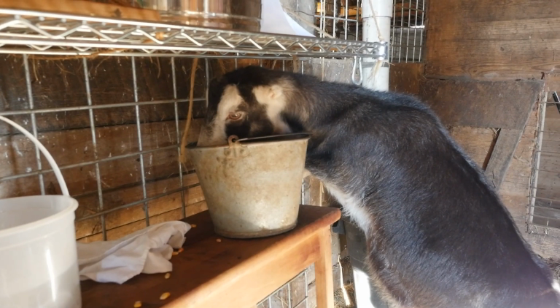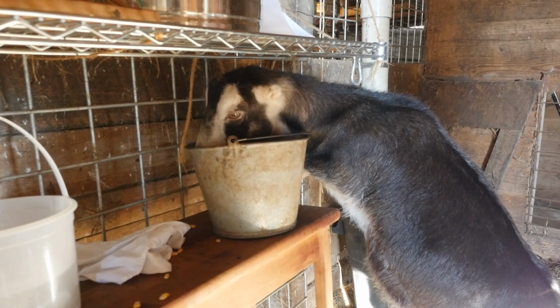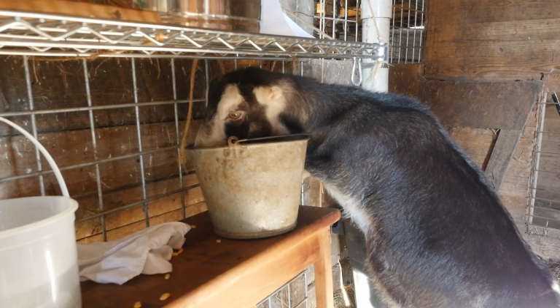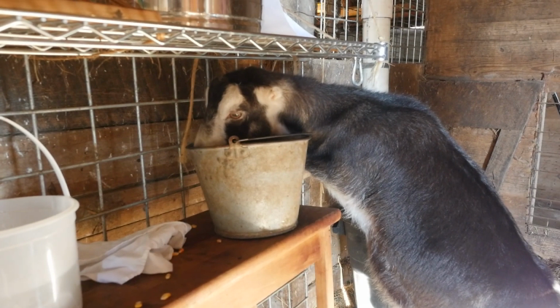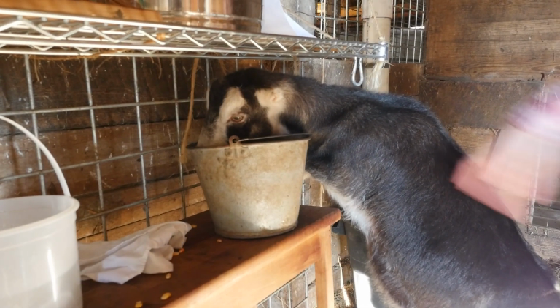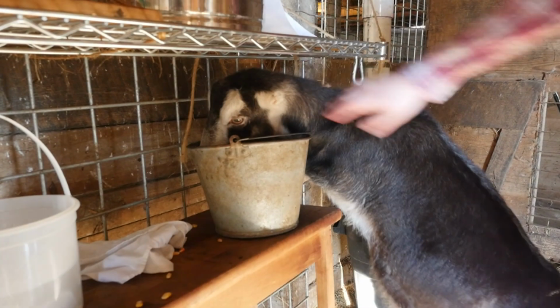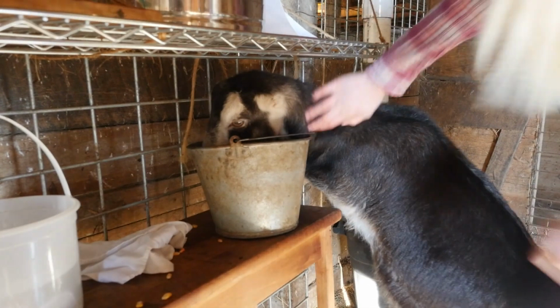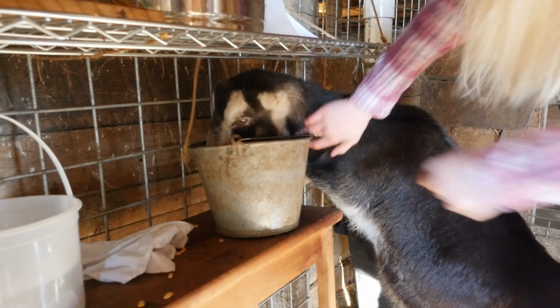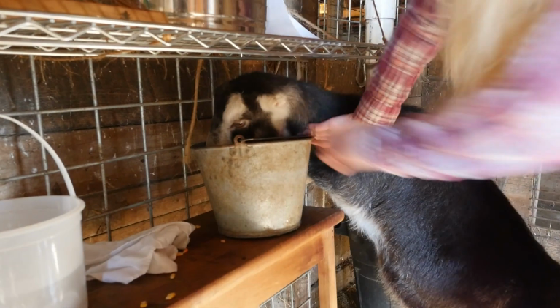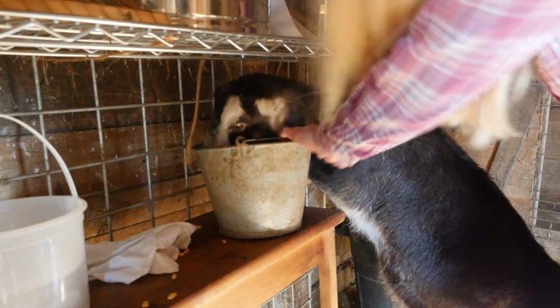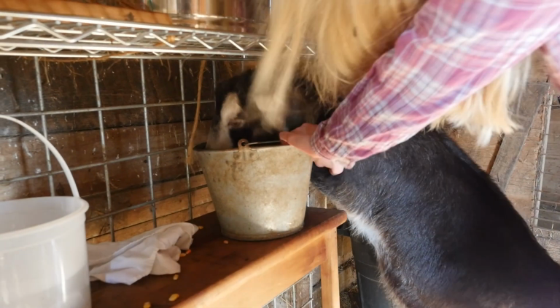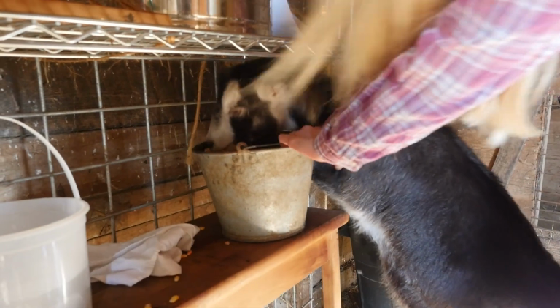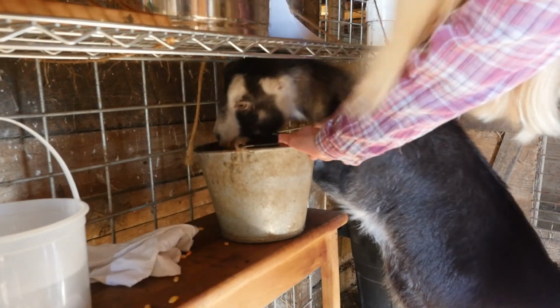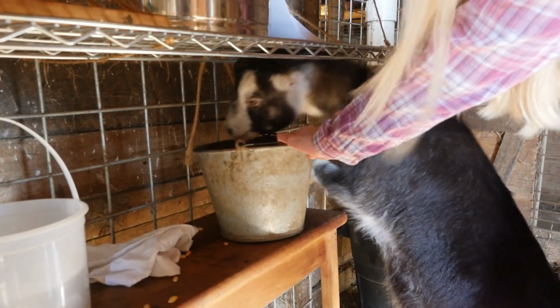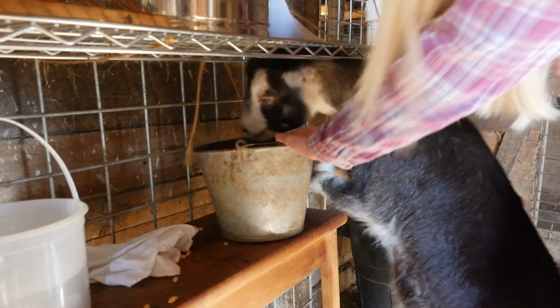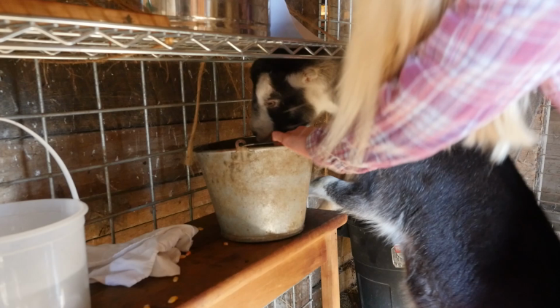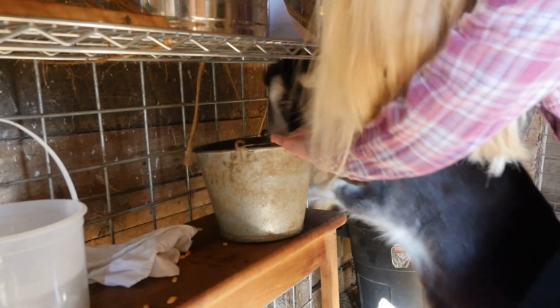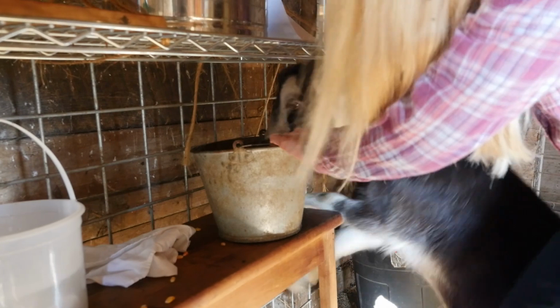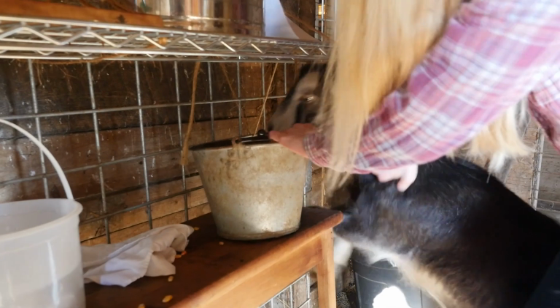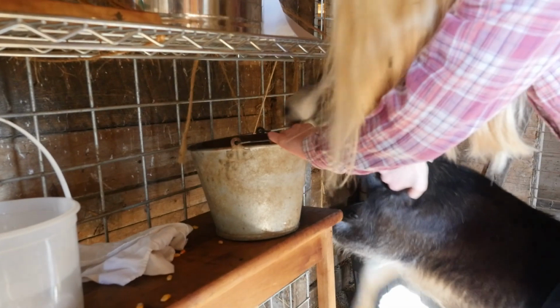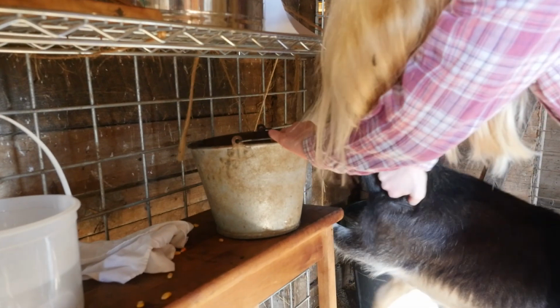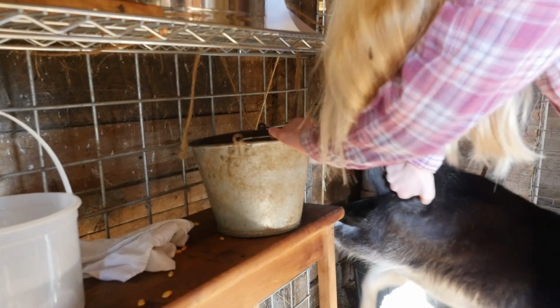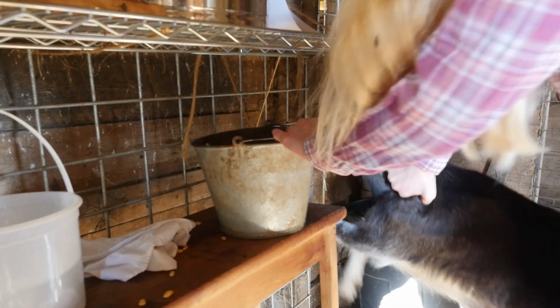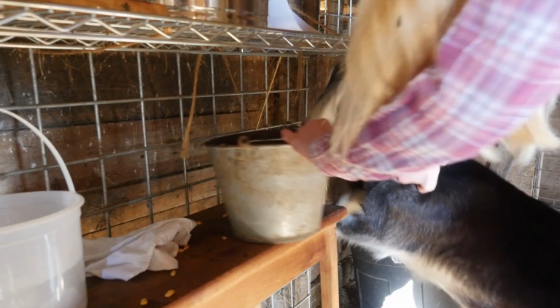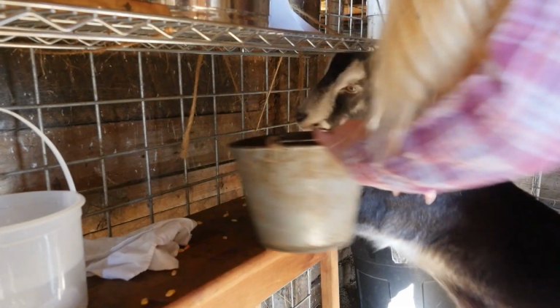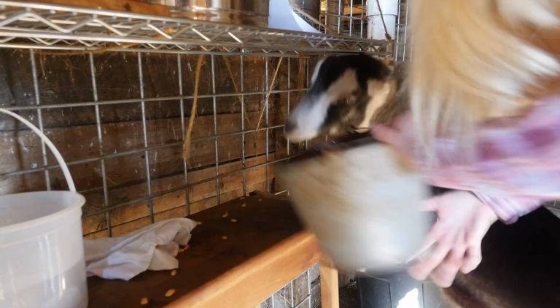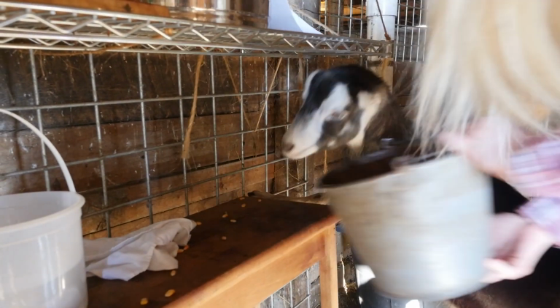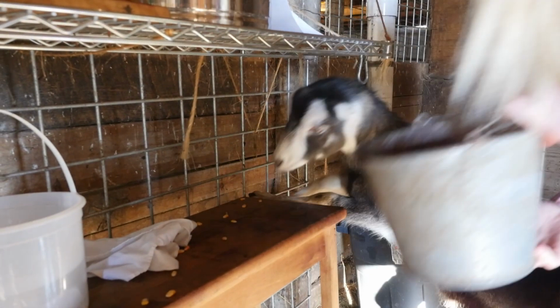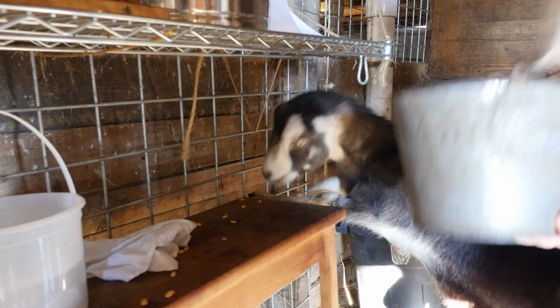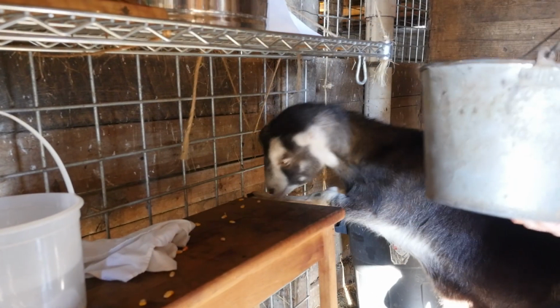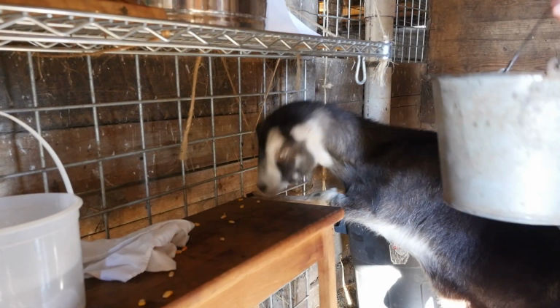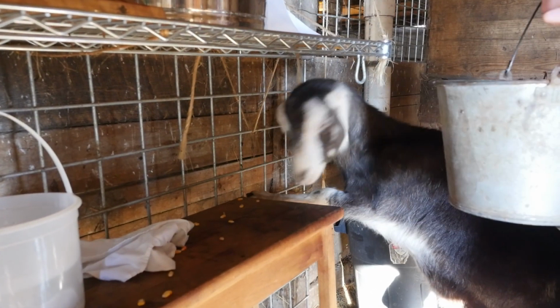No, get out of there! Ow ow ow ow ow ow! That's Daisy's corn.